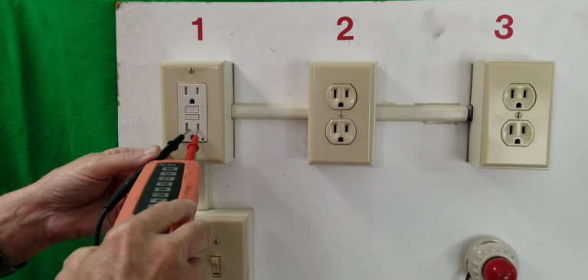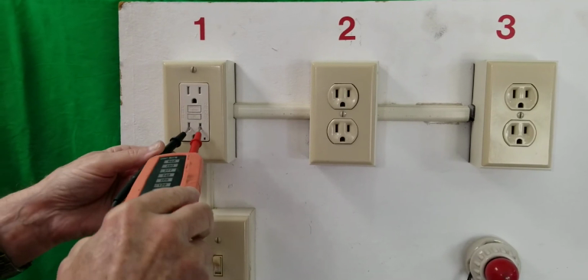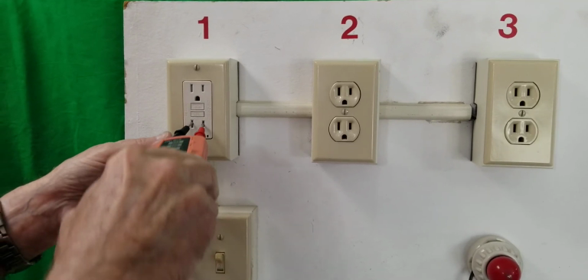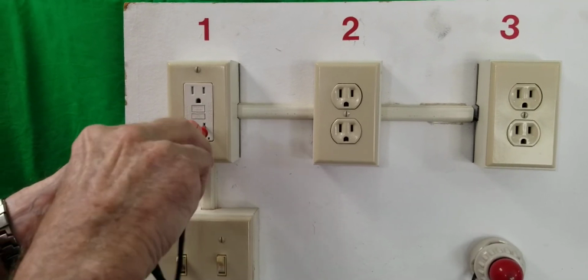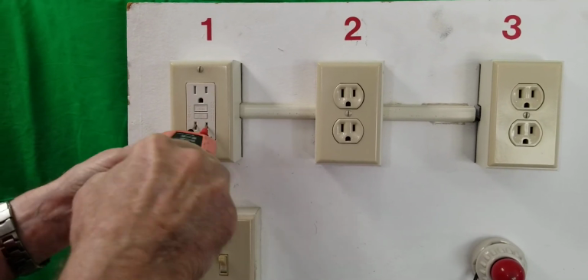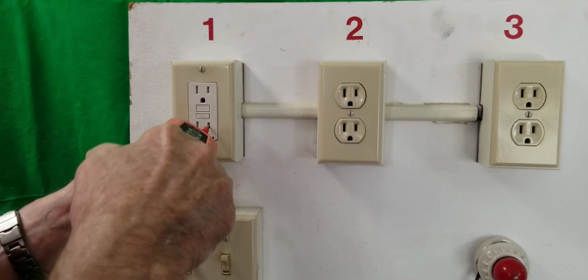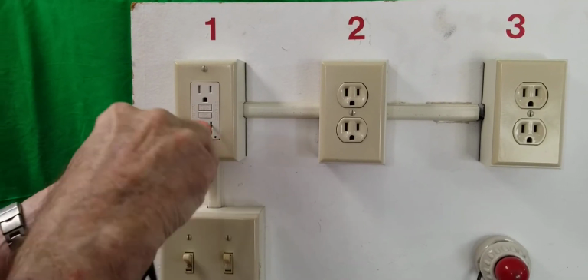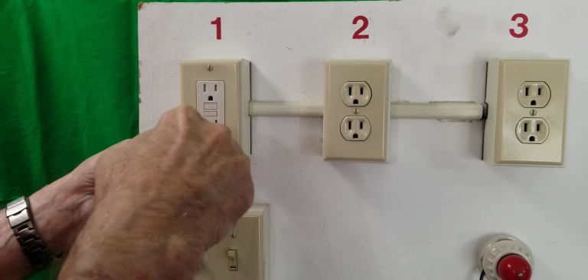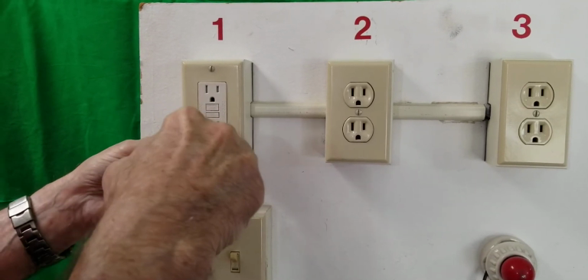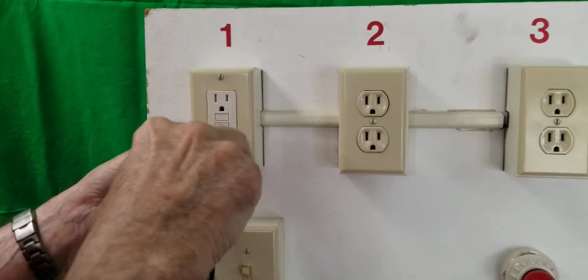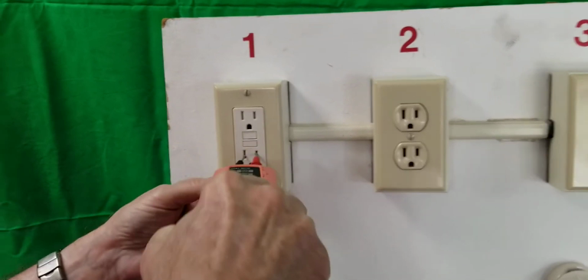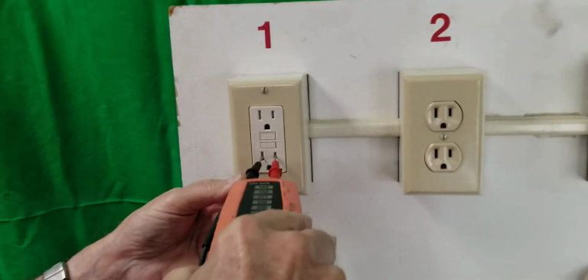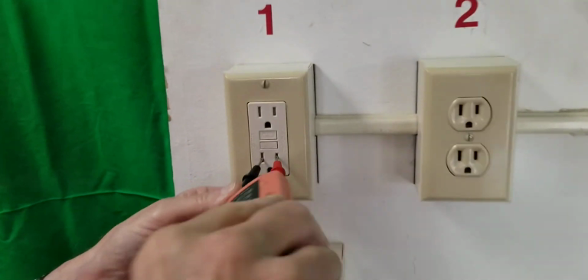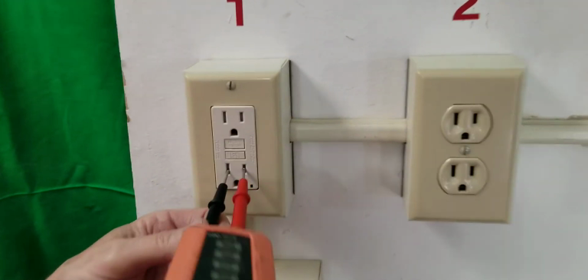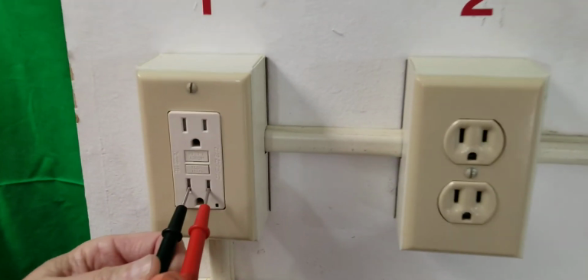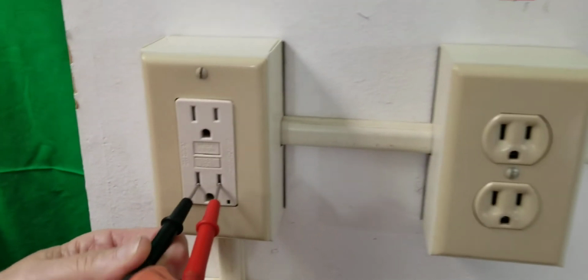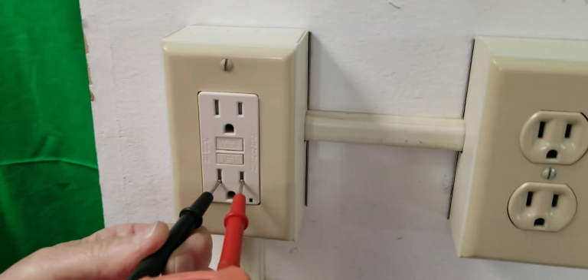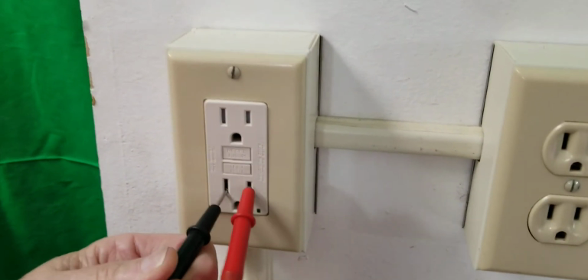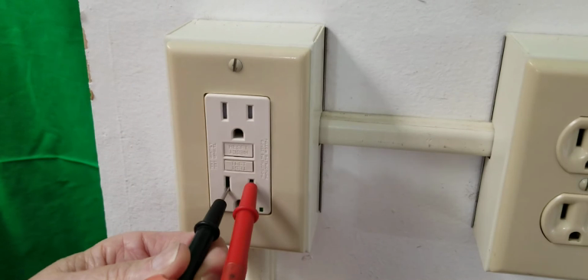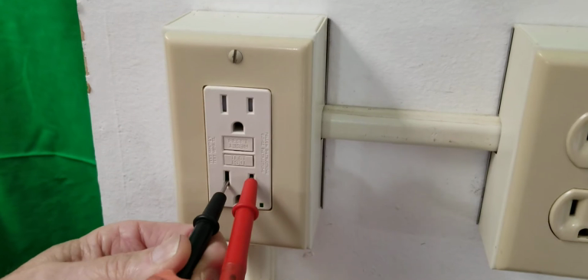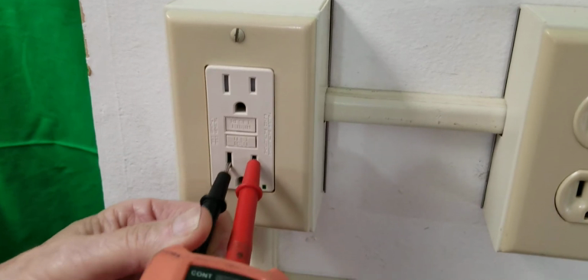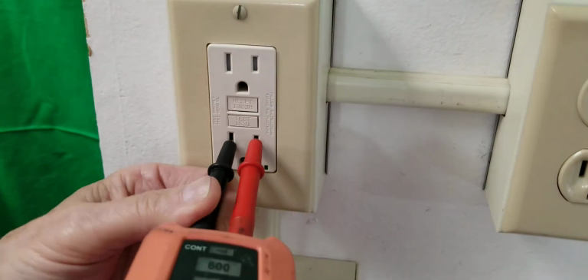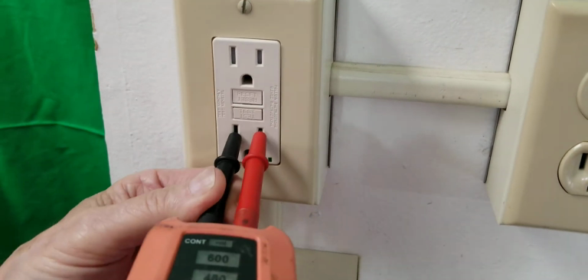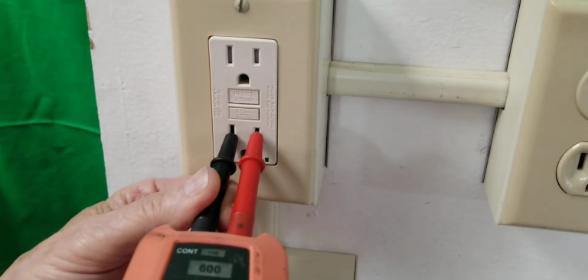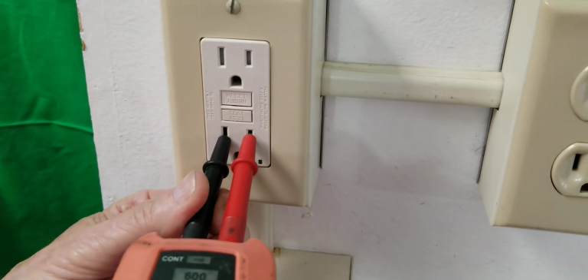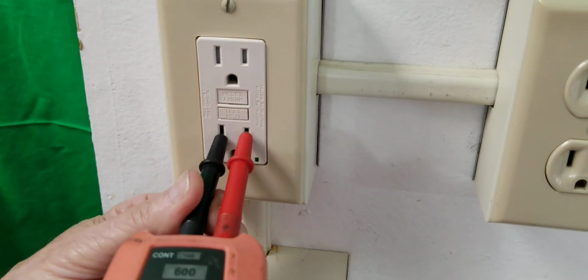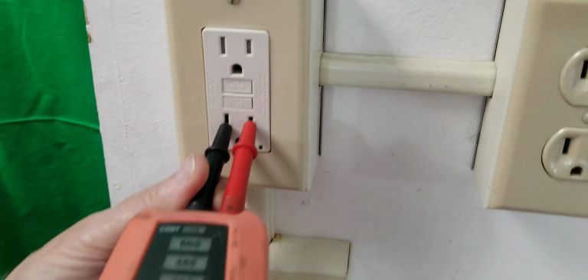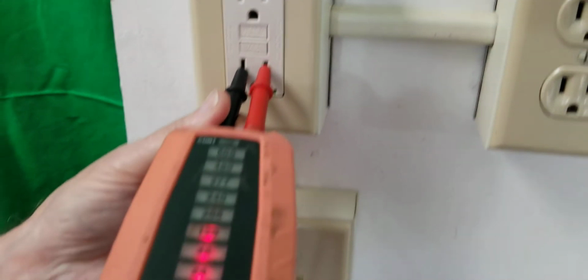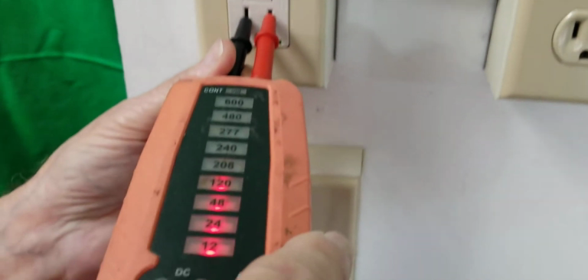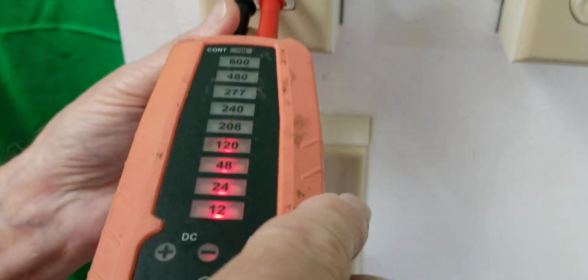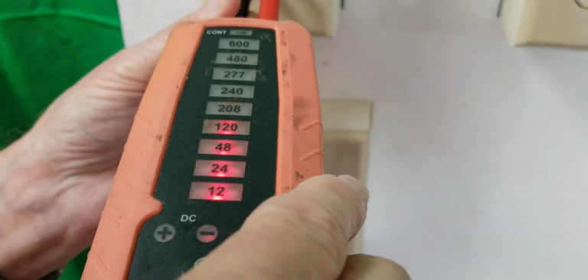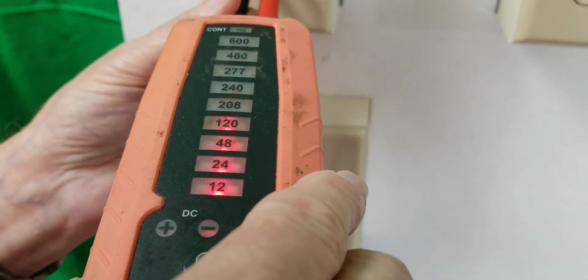Putting this in together — because it's a little hard — there we go, it's showing that it's 120 volts.